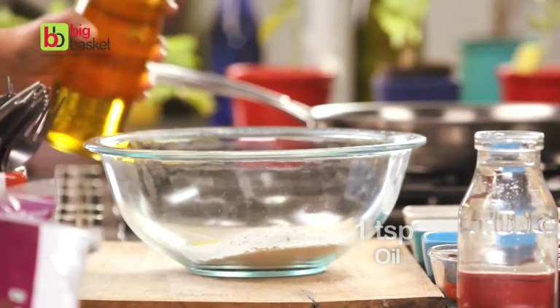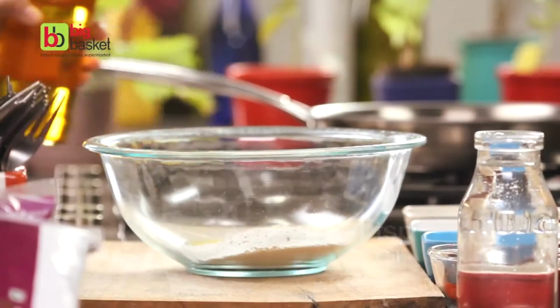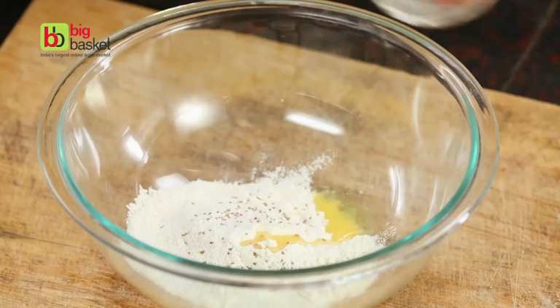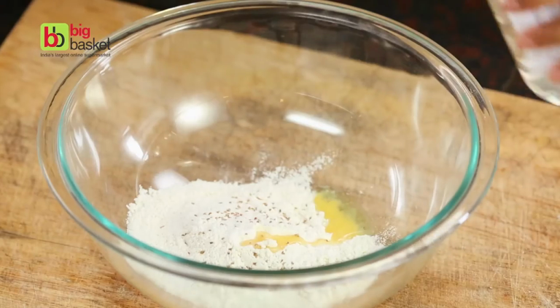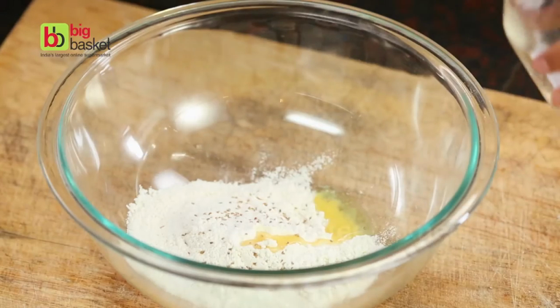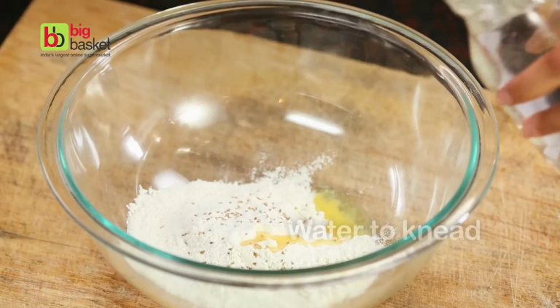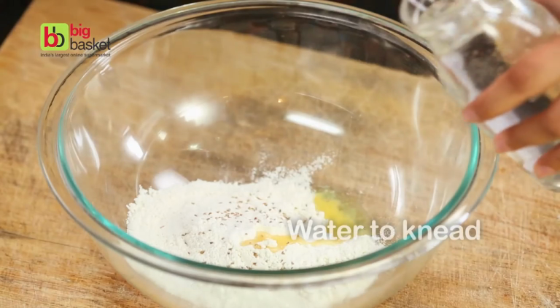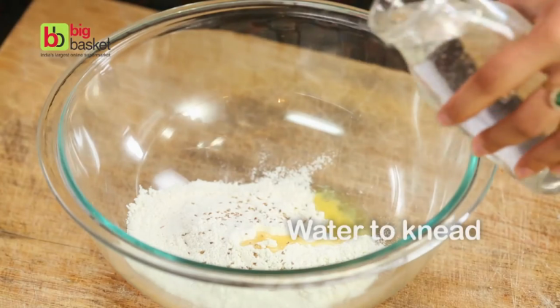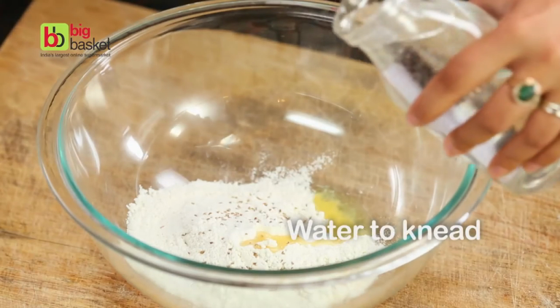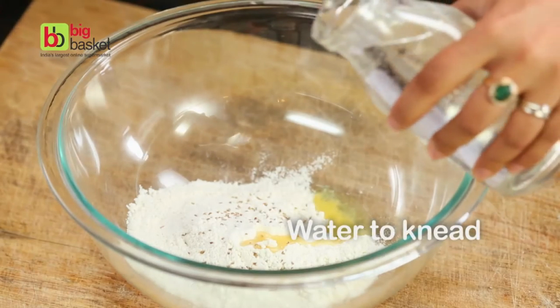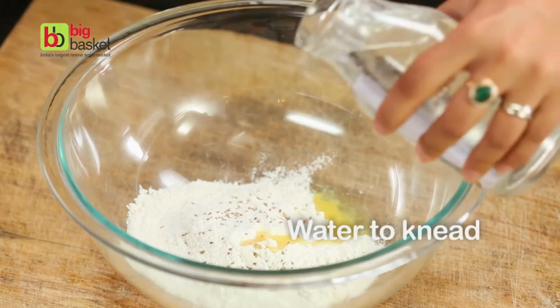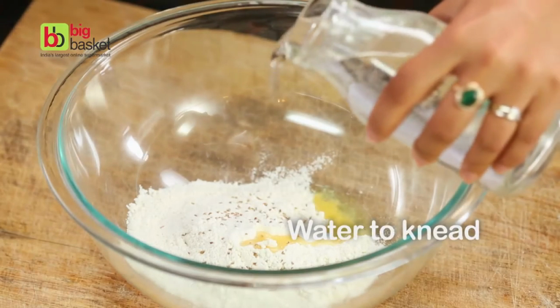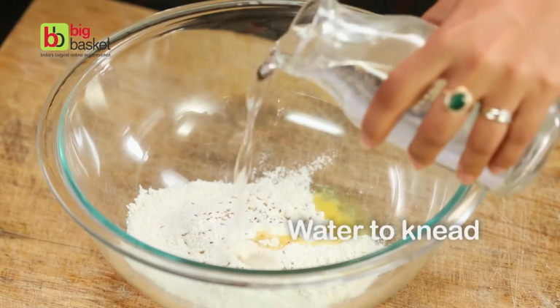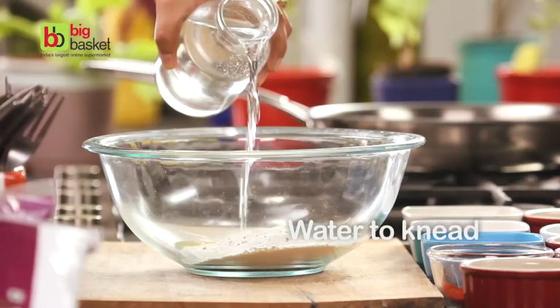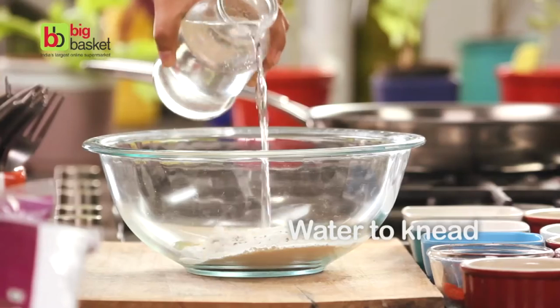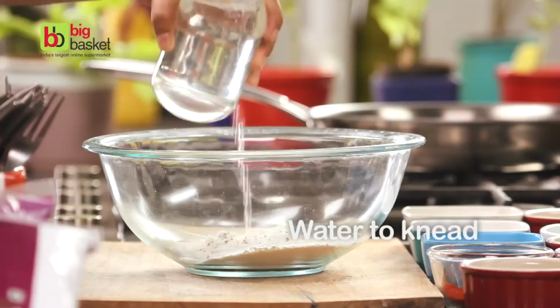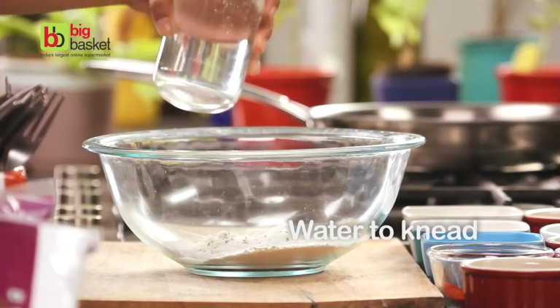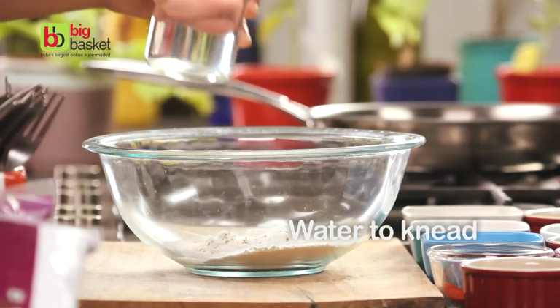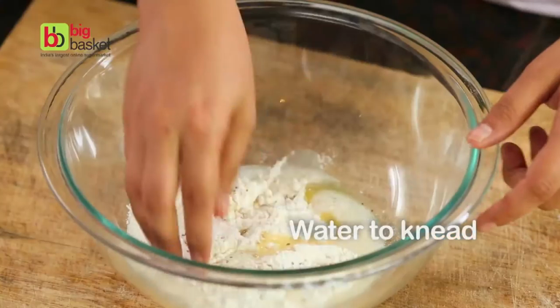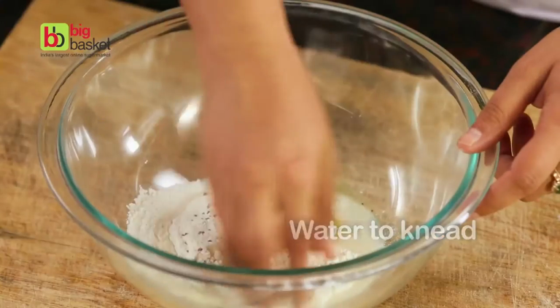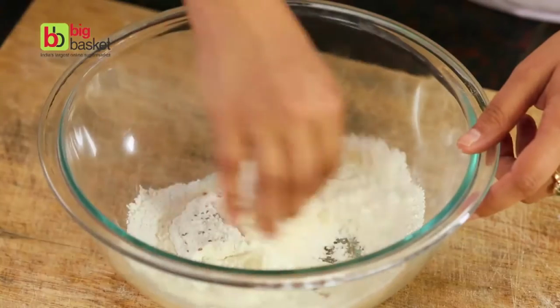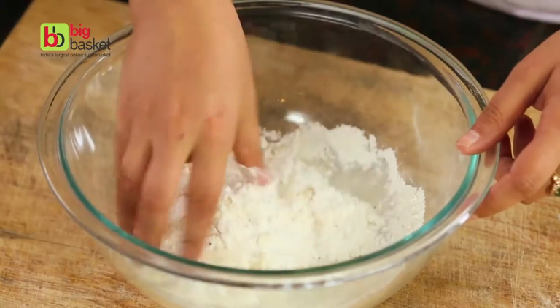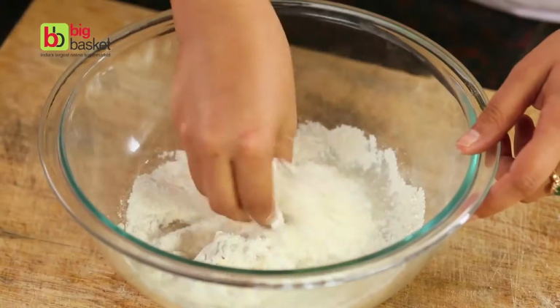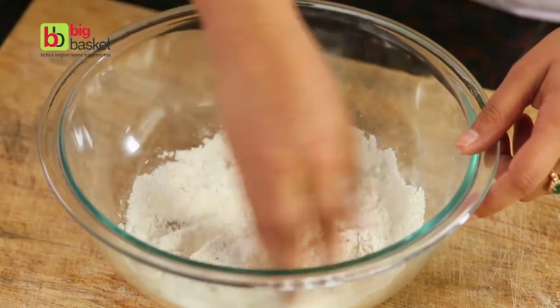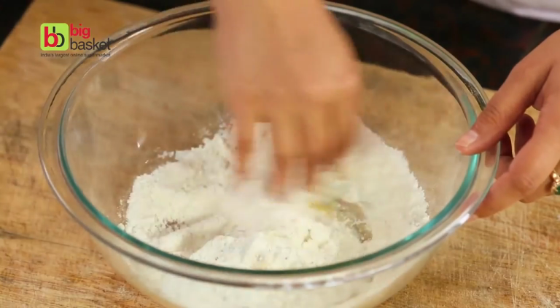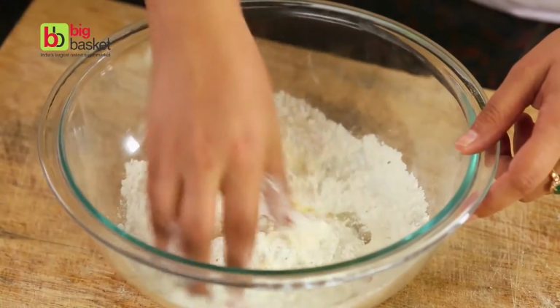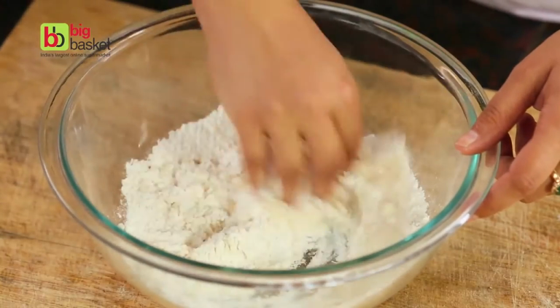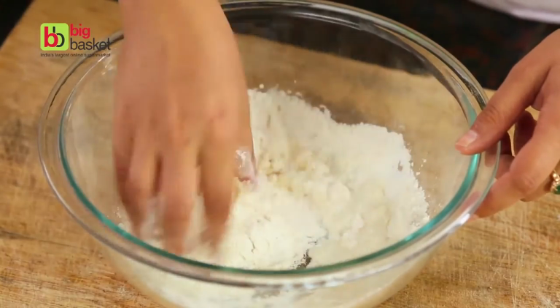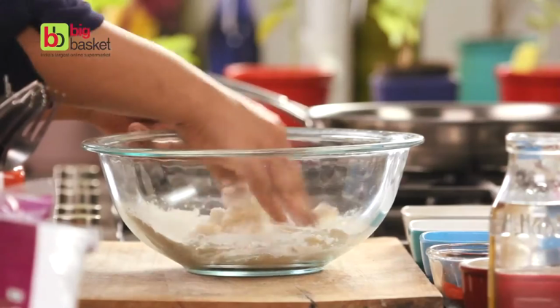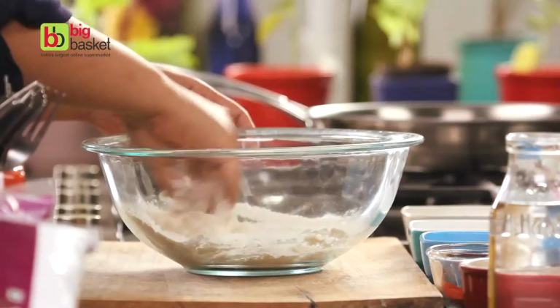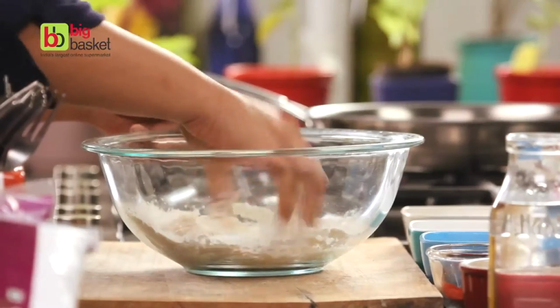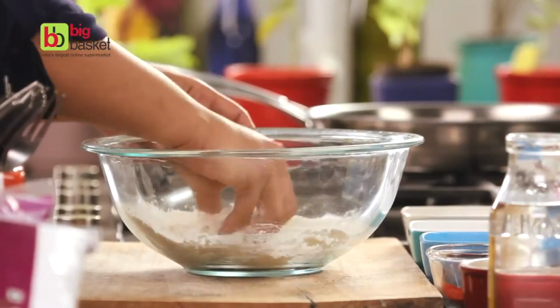Add just enough water to knead this into a very smooth, supple dough.